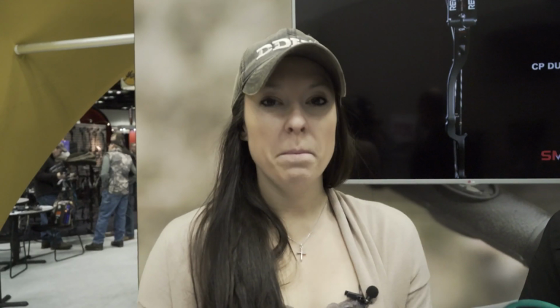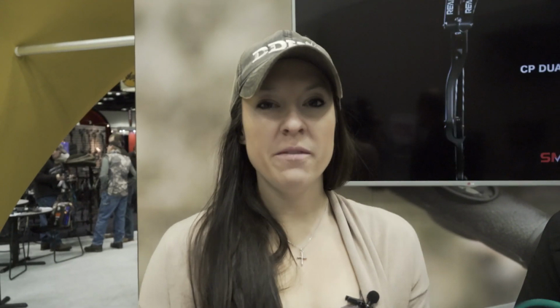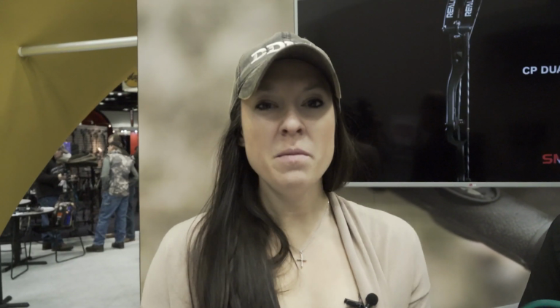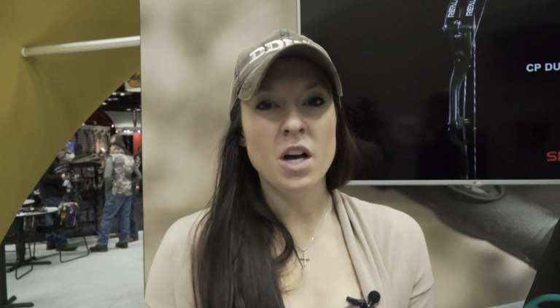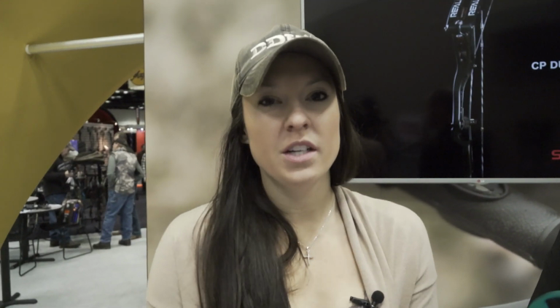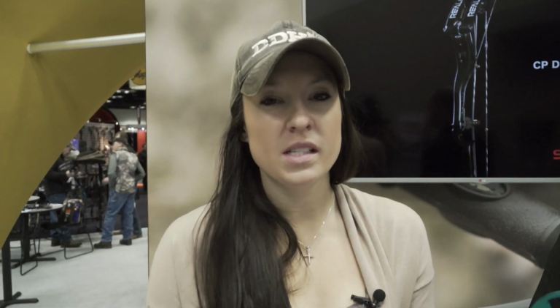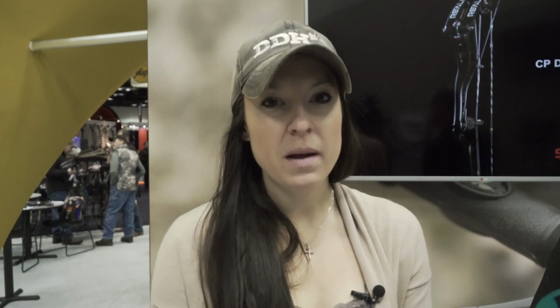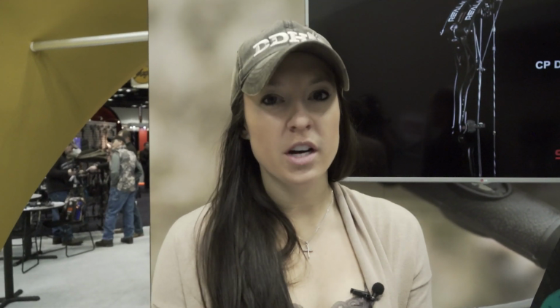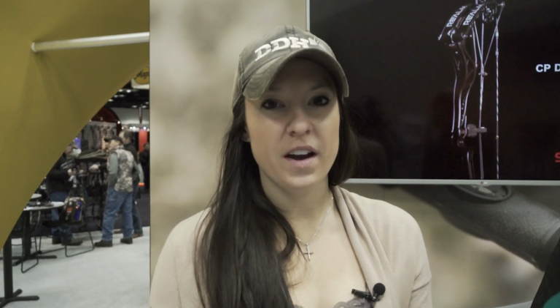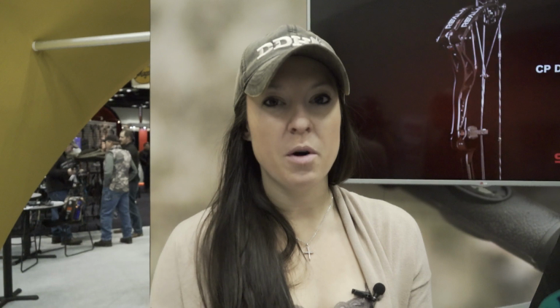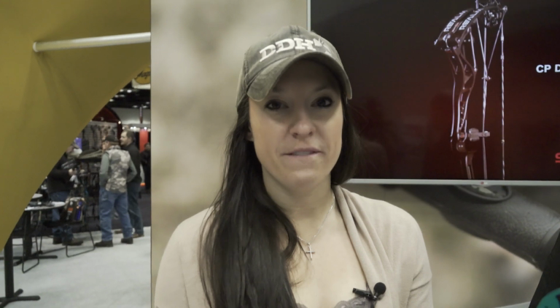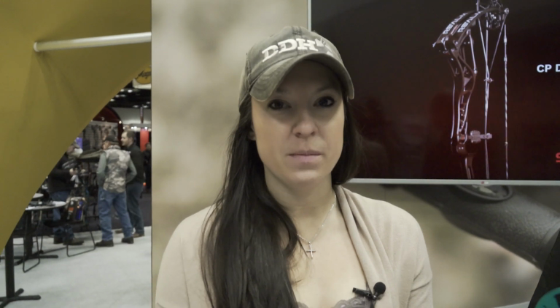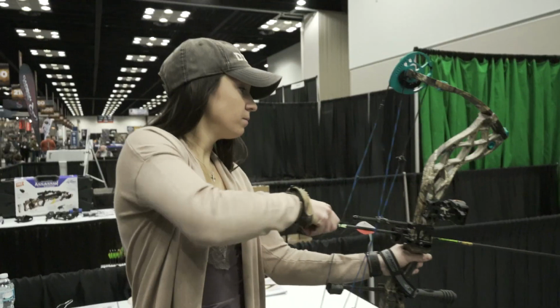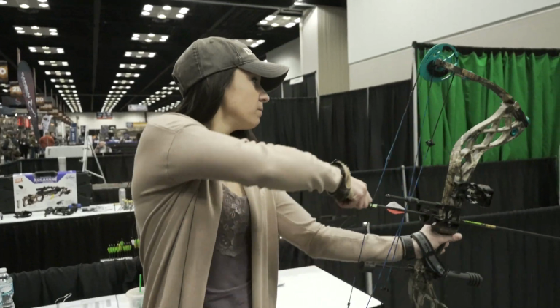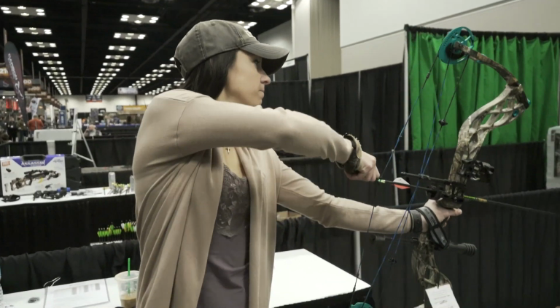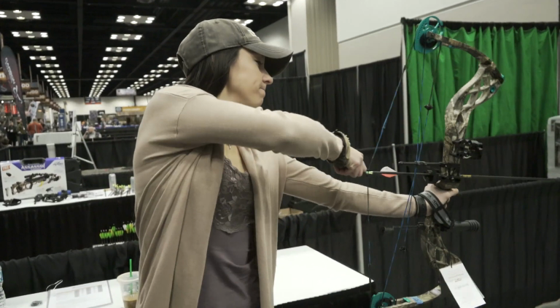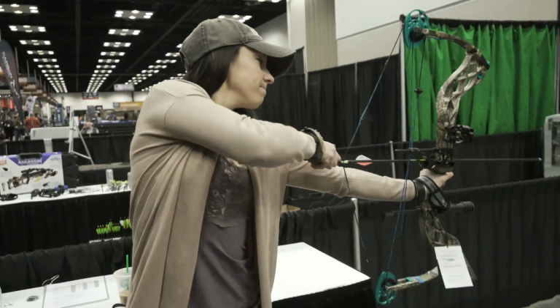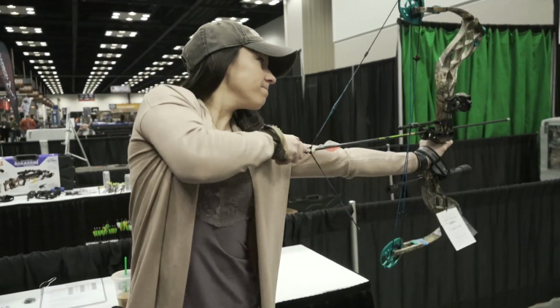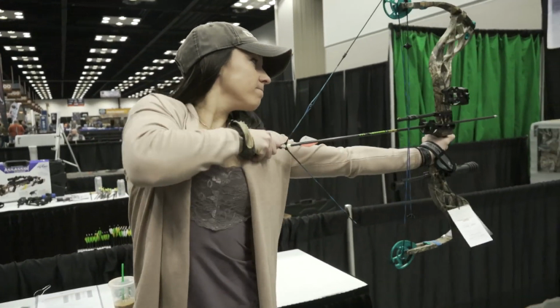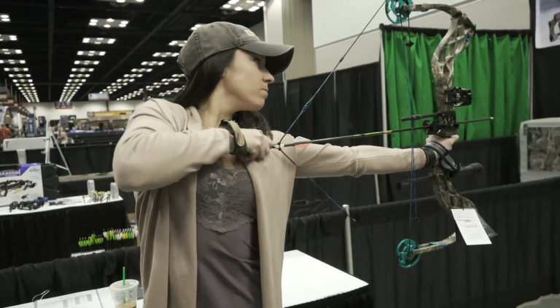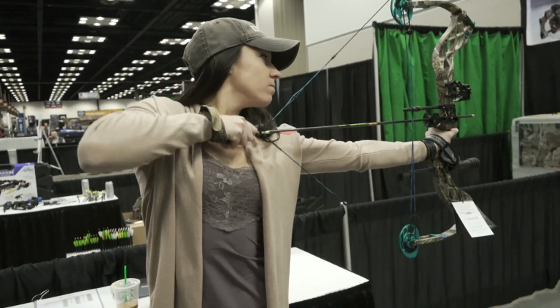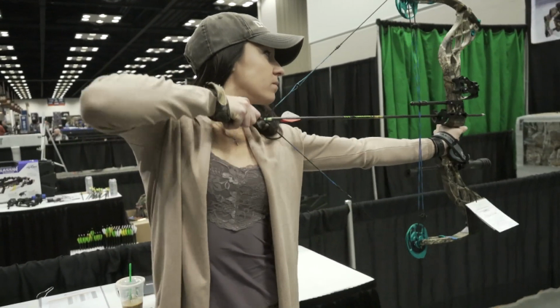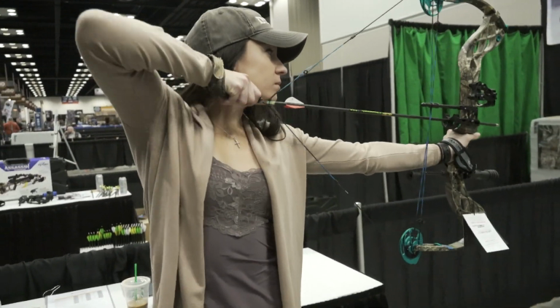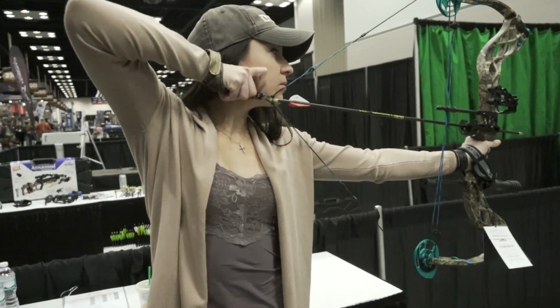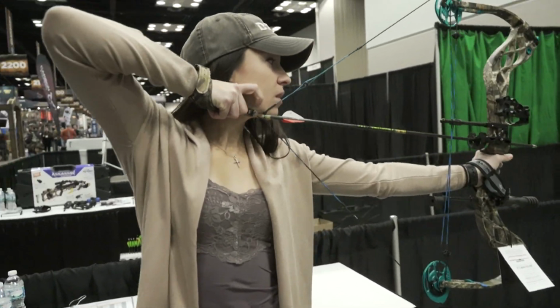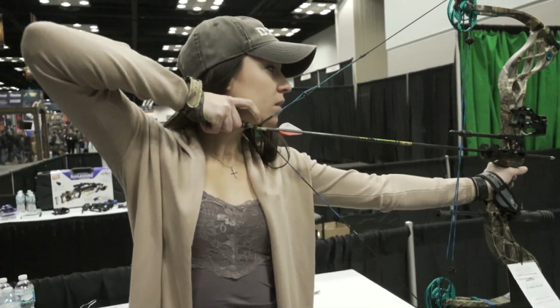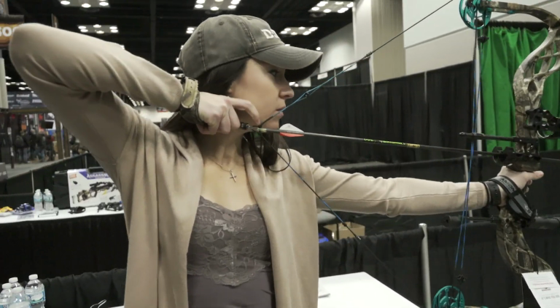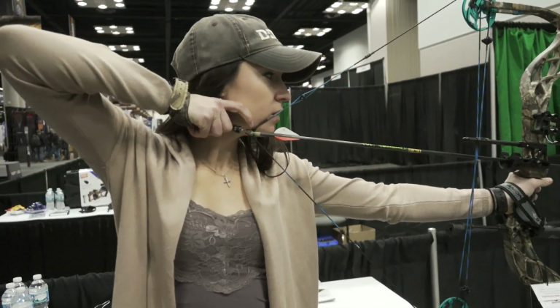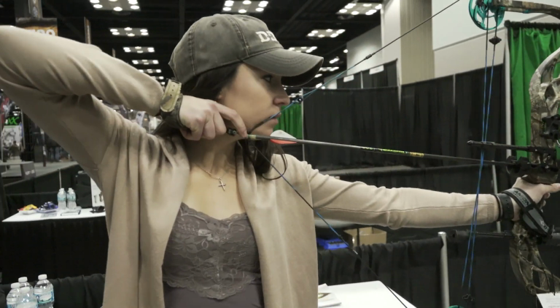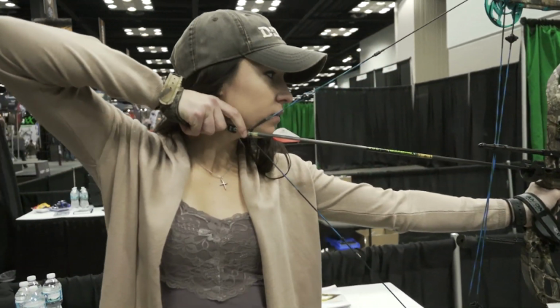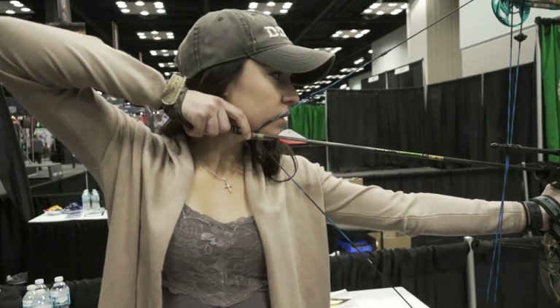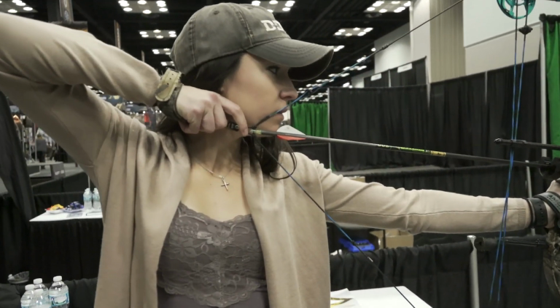Being a female hunter, it's sometimes hard to find a bow that fits me. But here at Bowtech, we have Todd and he's going to tell us about the new Diamond product that they came out with.